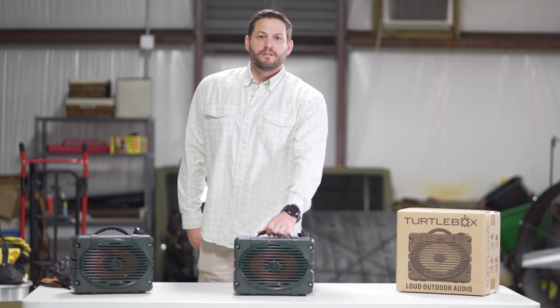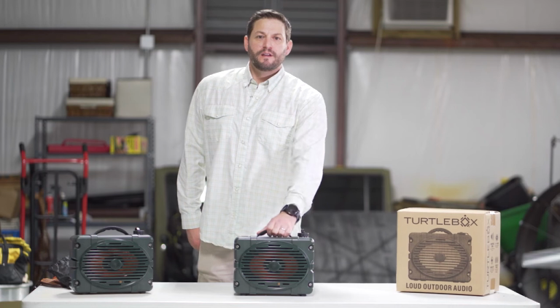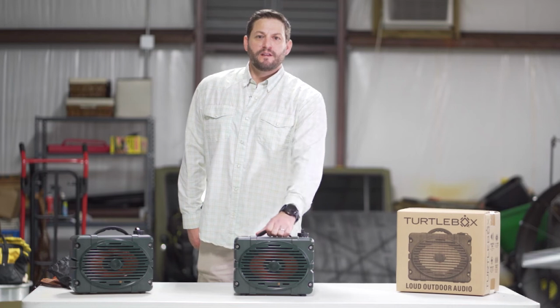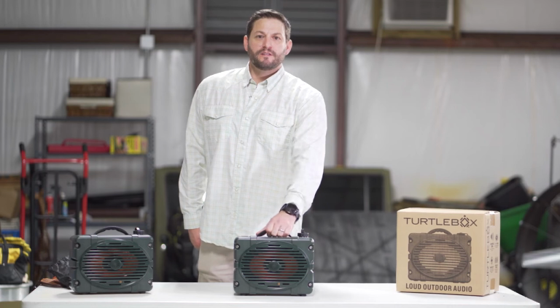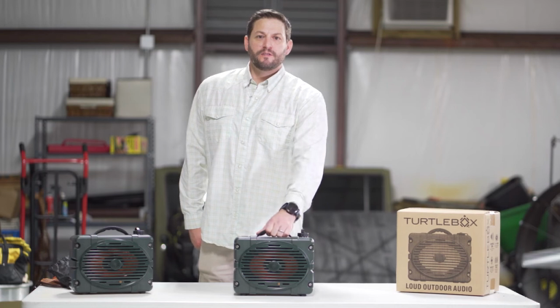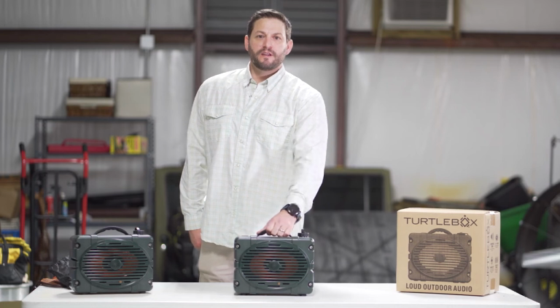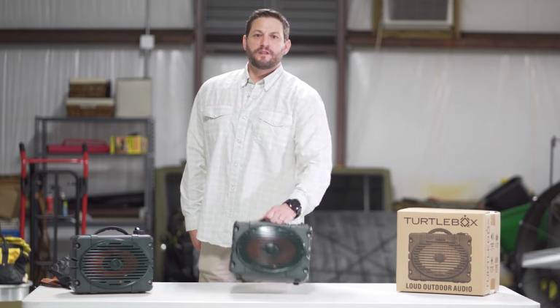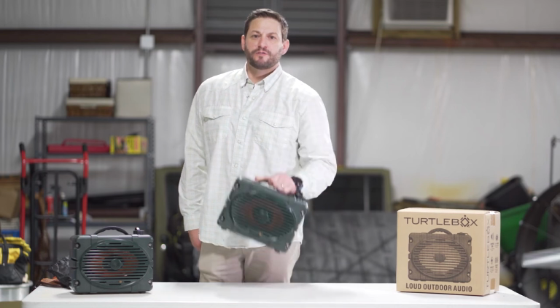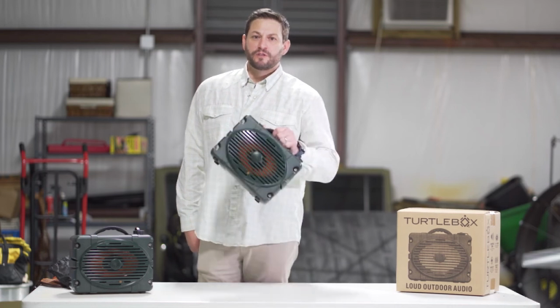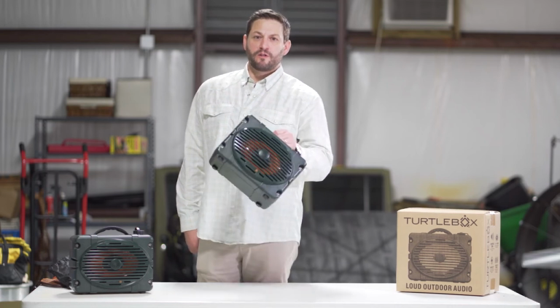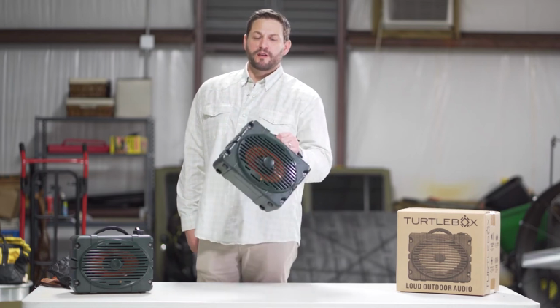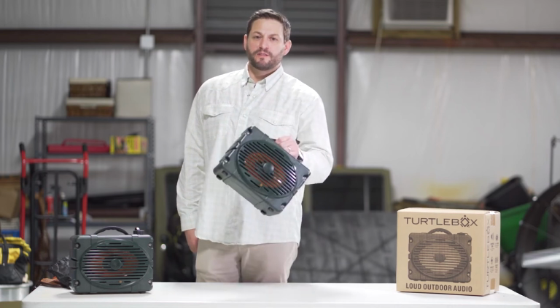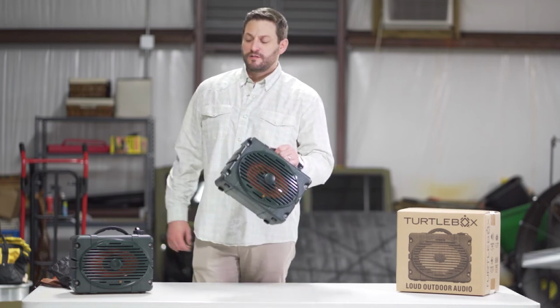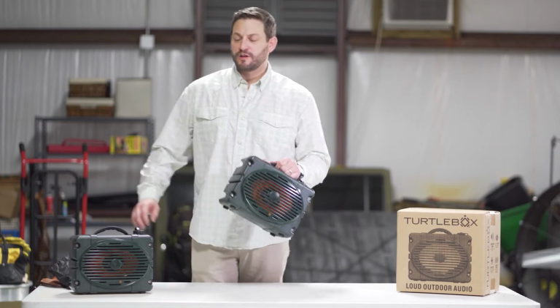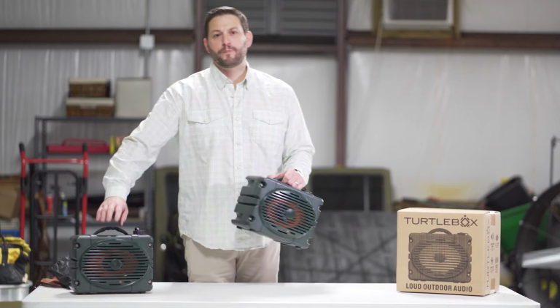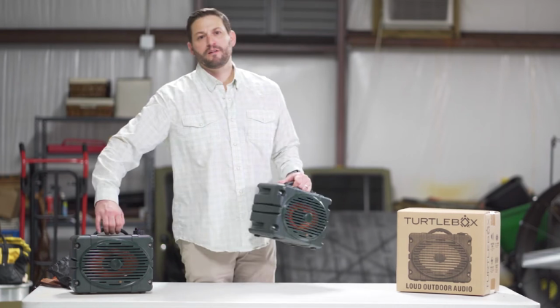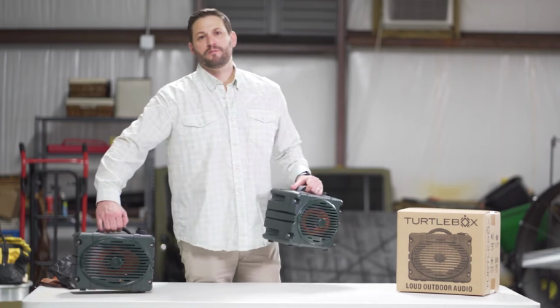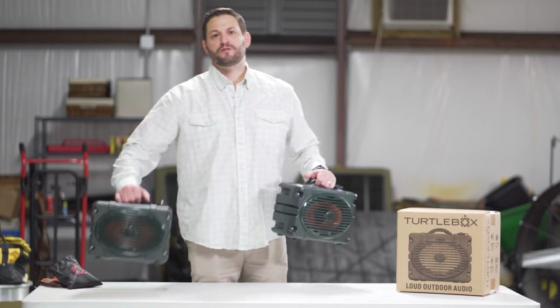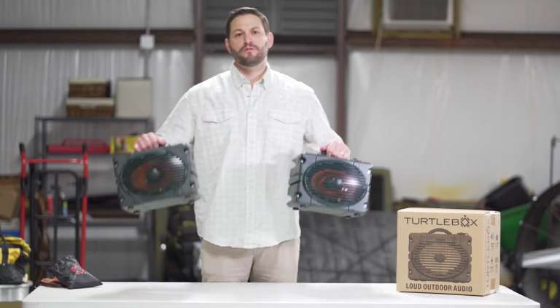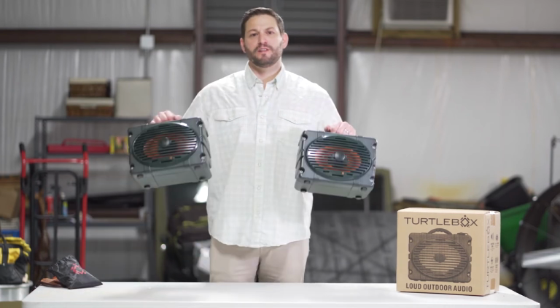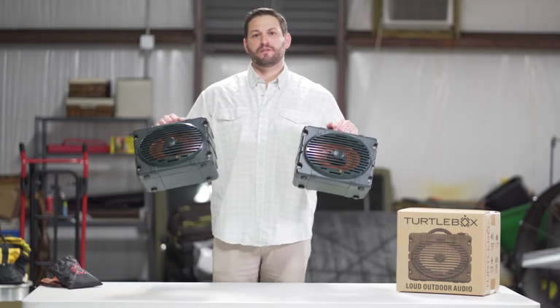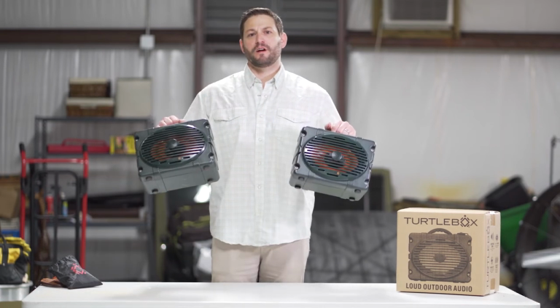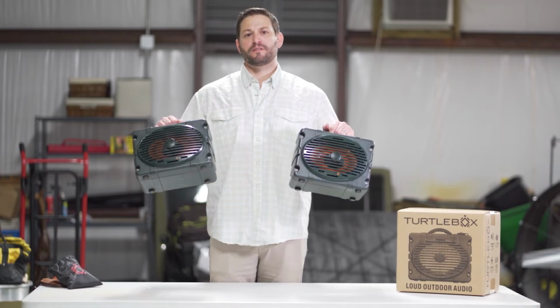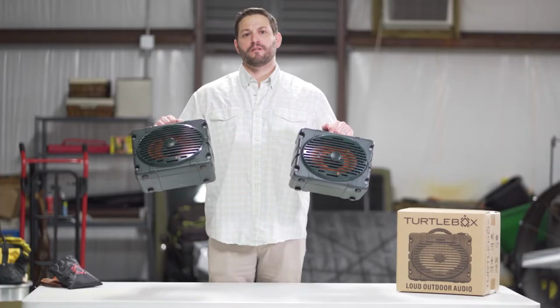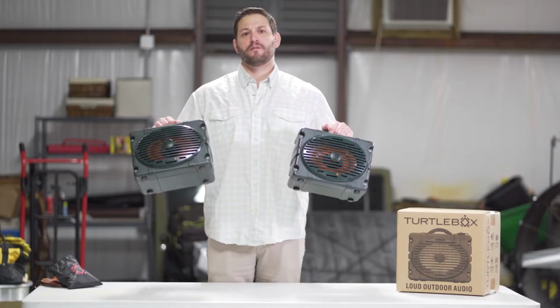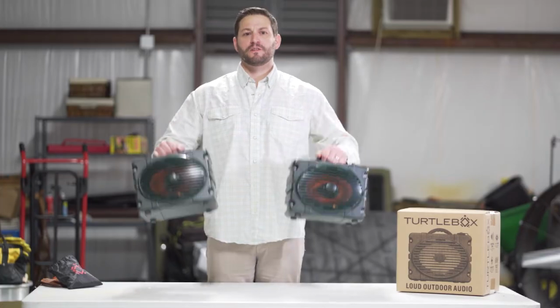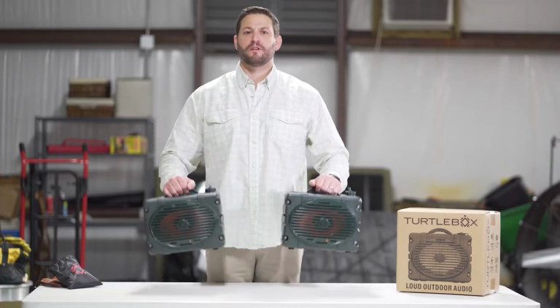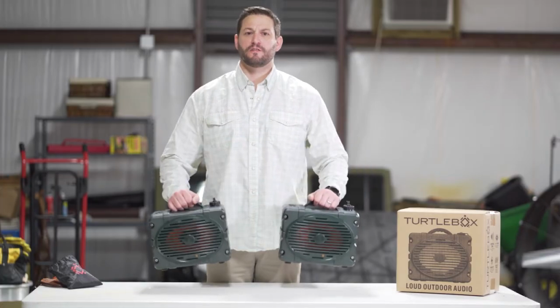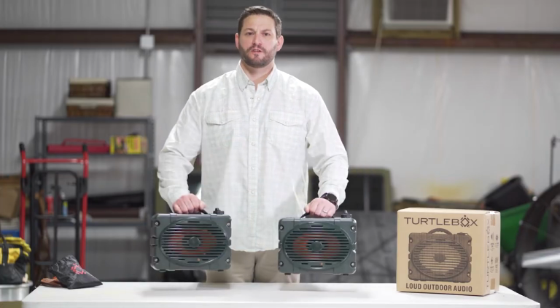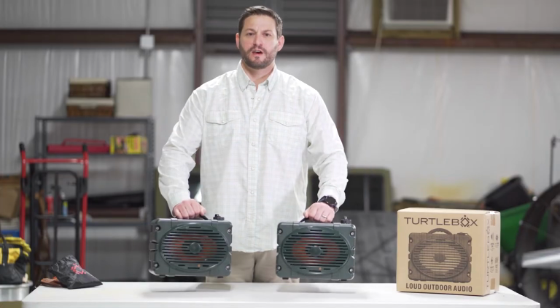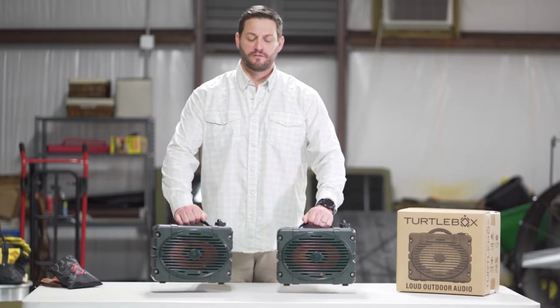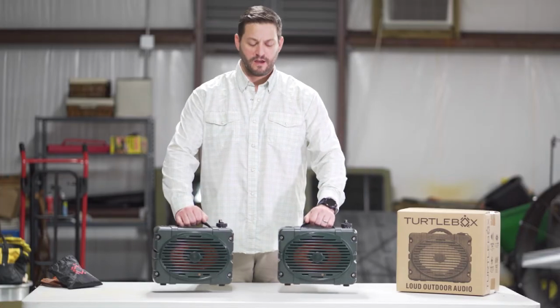Hey guys, if you're lucky enough to have two Turtle Boxes you can pair them in true left and right stereo. This video is going to show you how to do that.